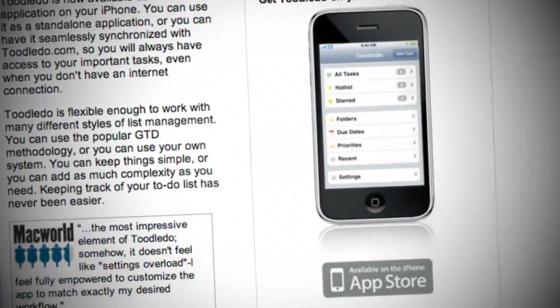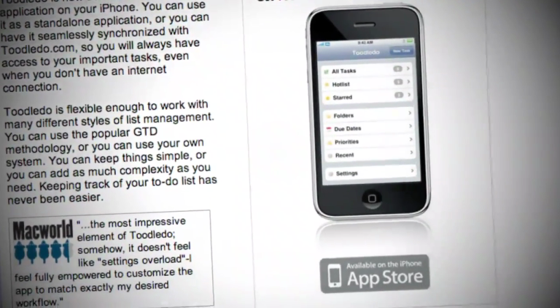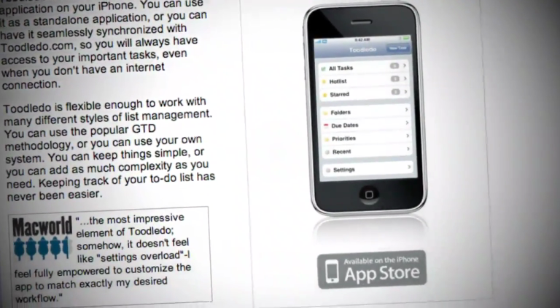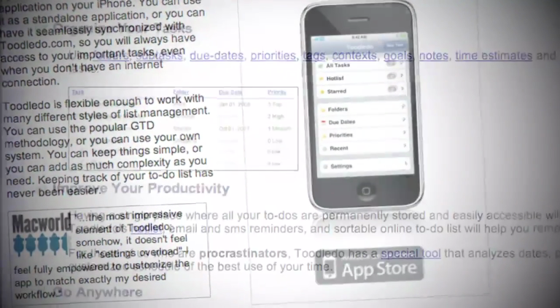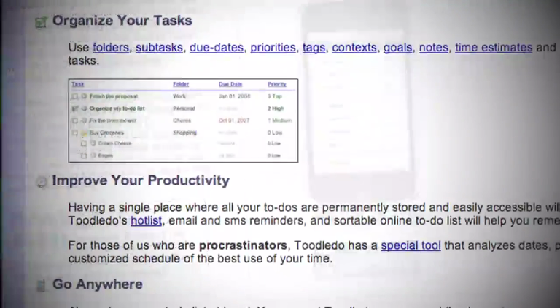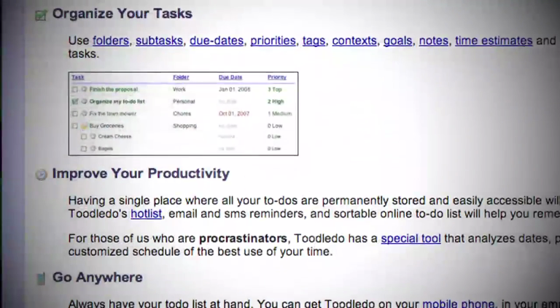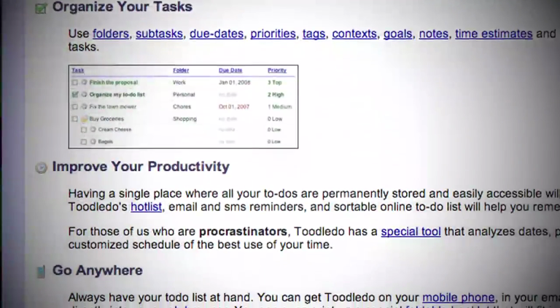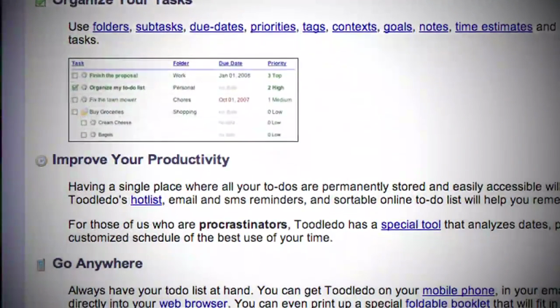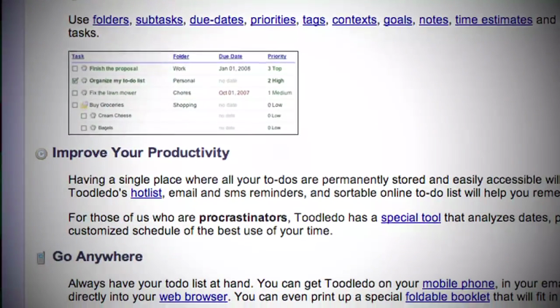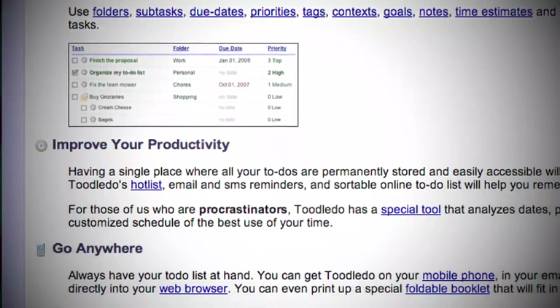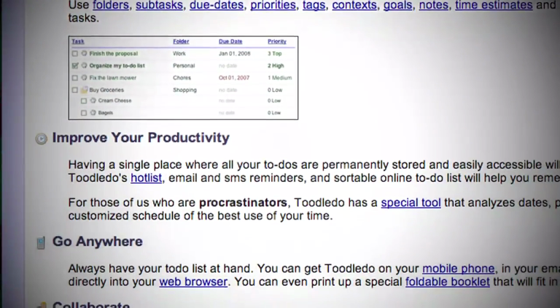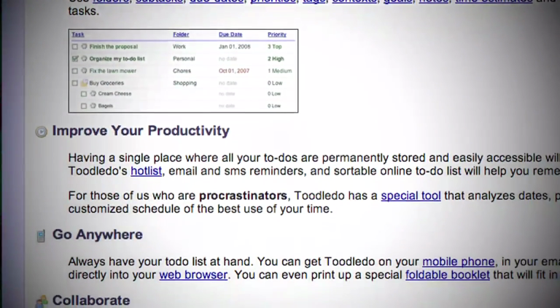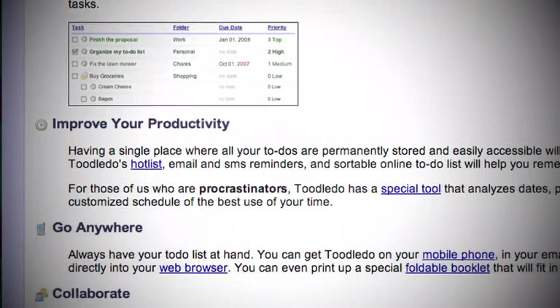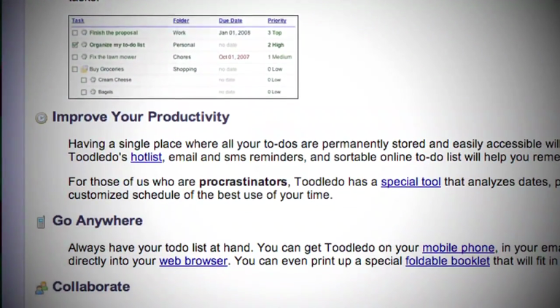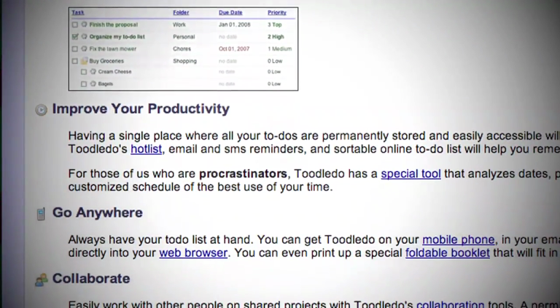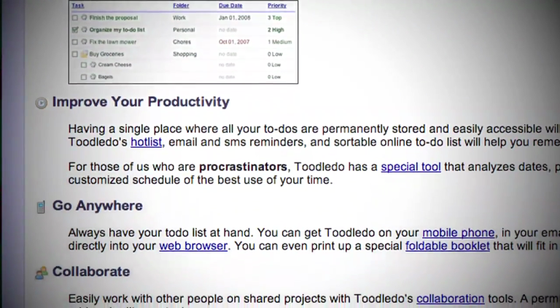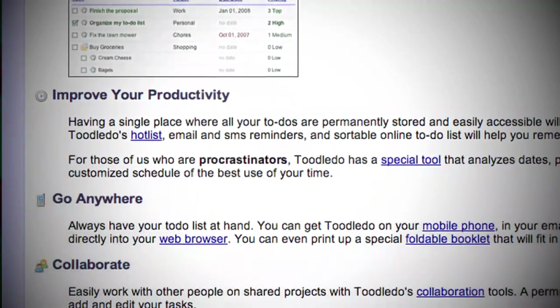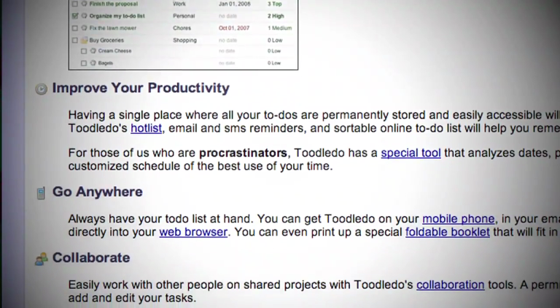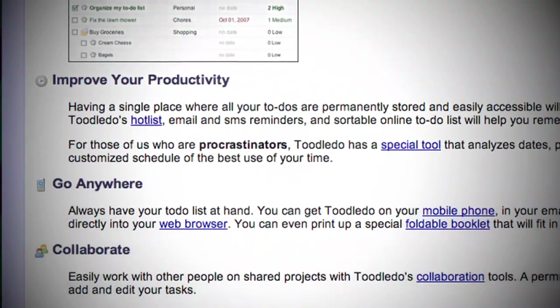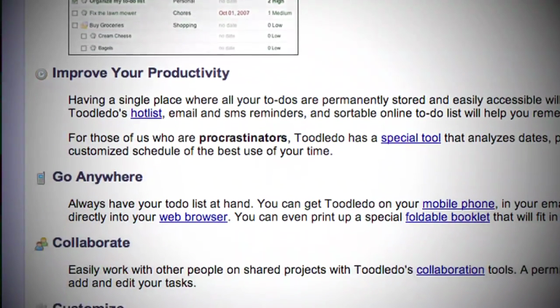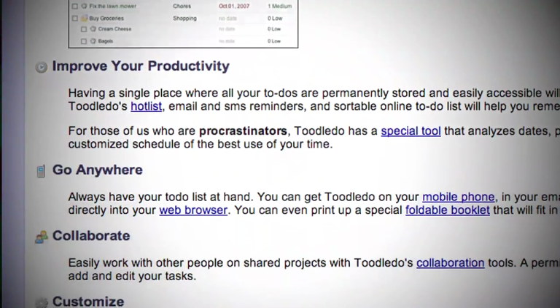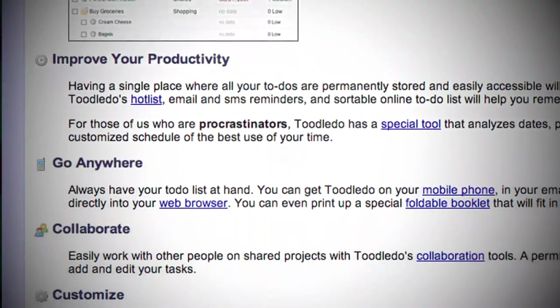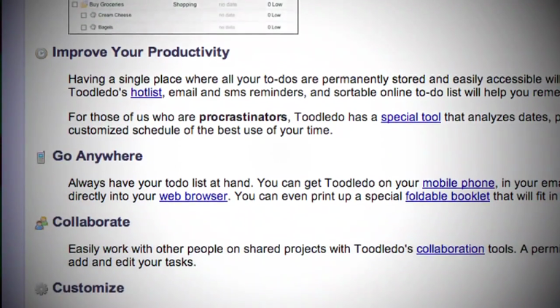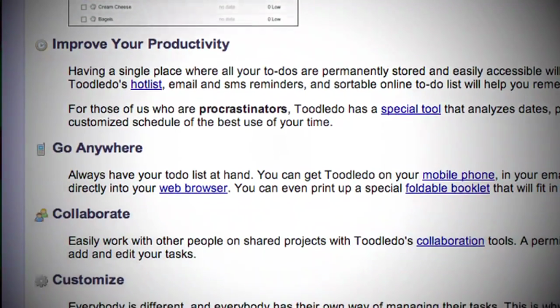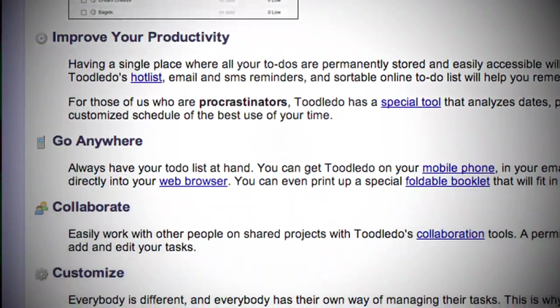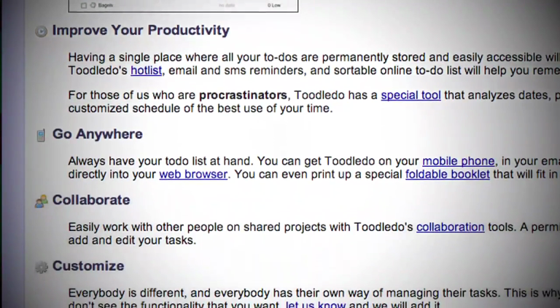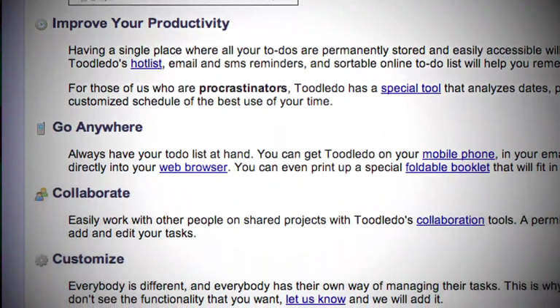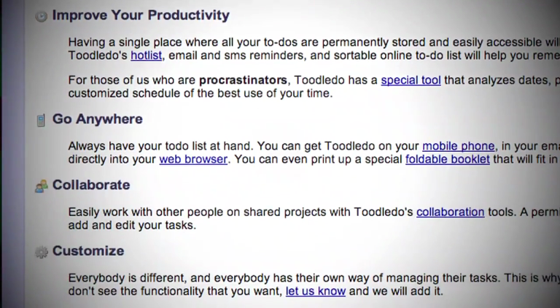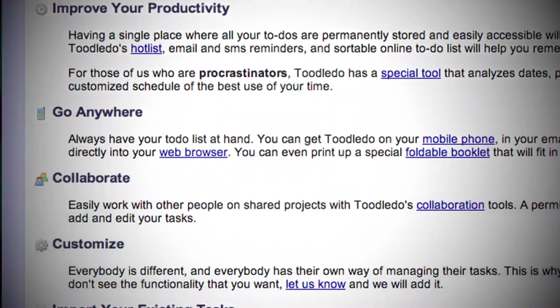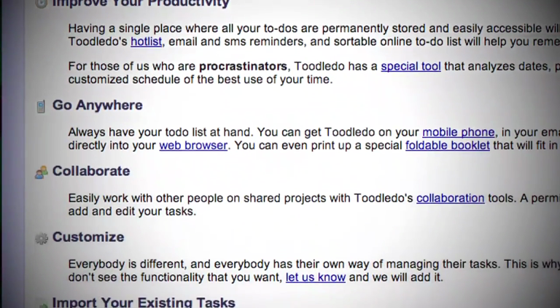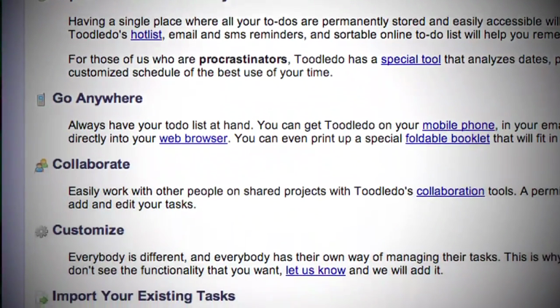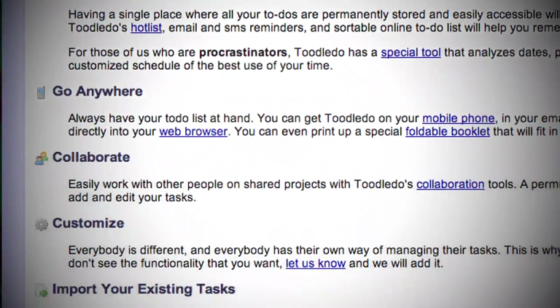So if you've tried other to-do apps out there and want something new, take a look at Toodle-Doo today! And I promise I'll stop saying it like that.